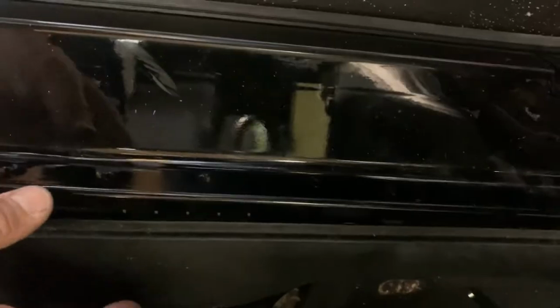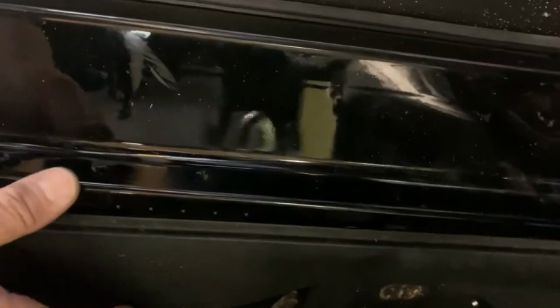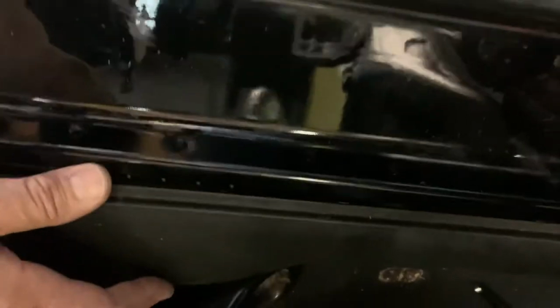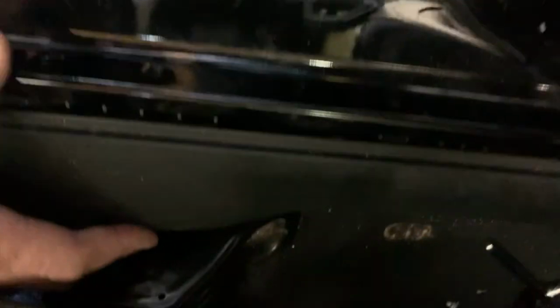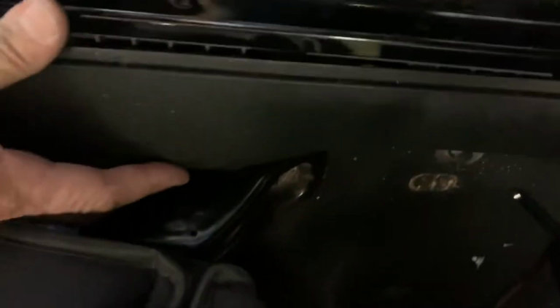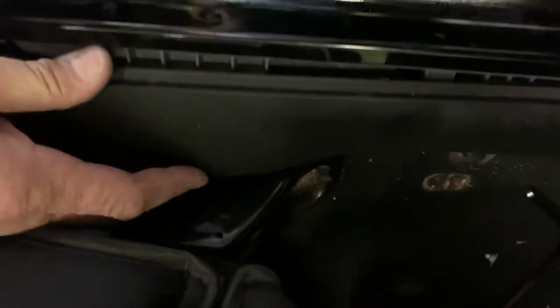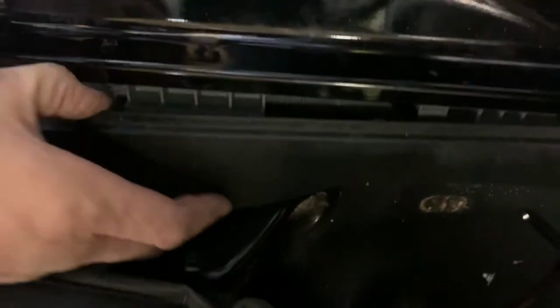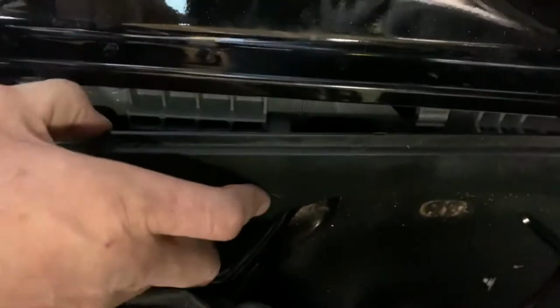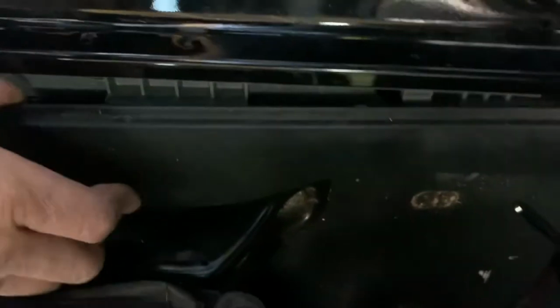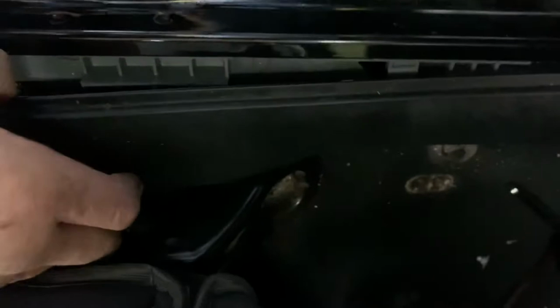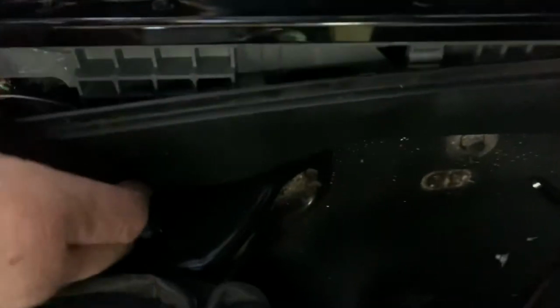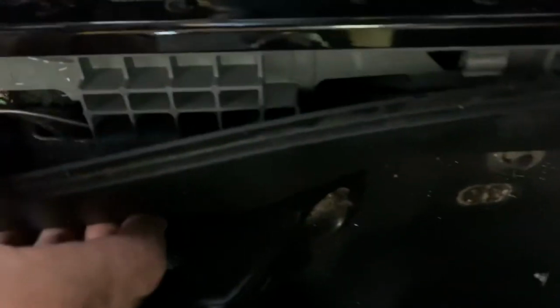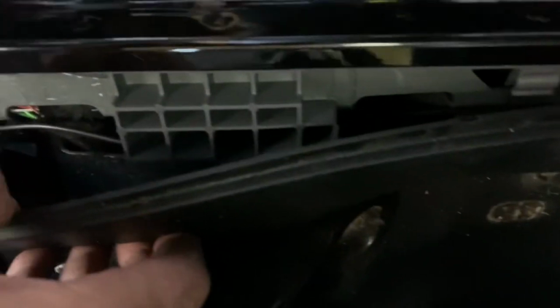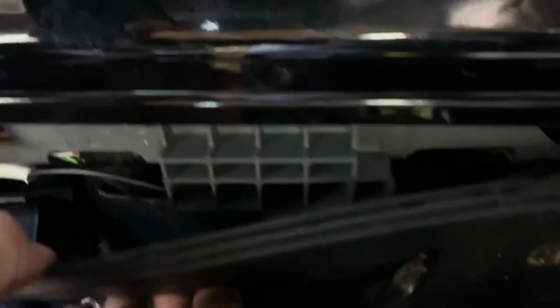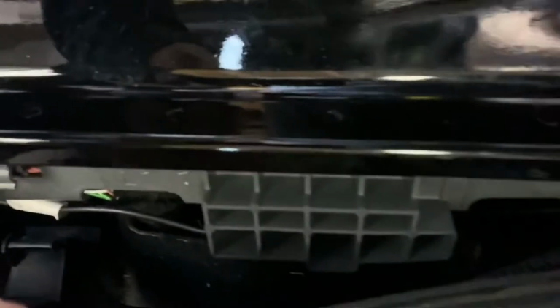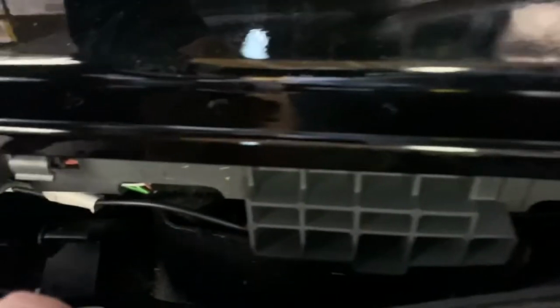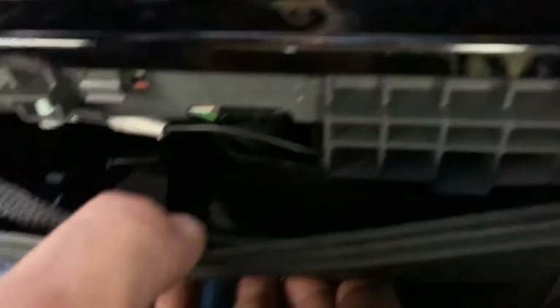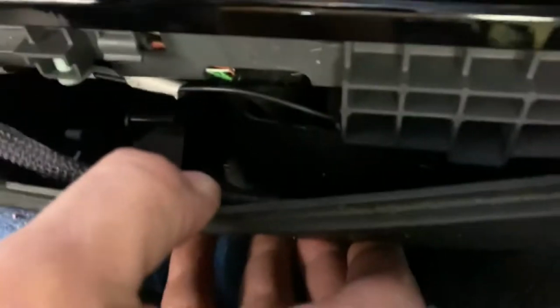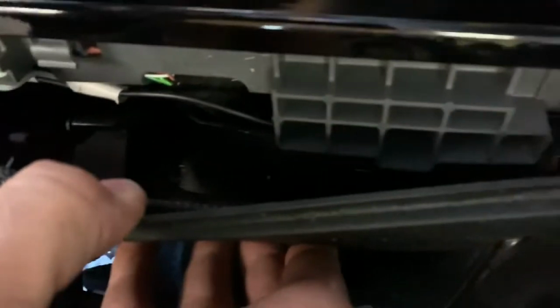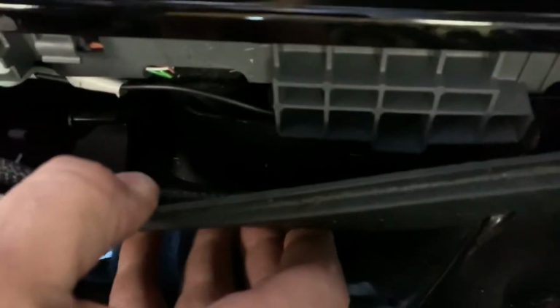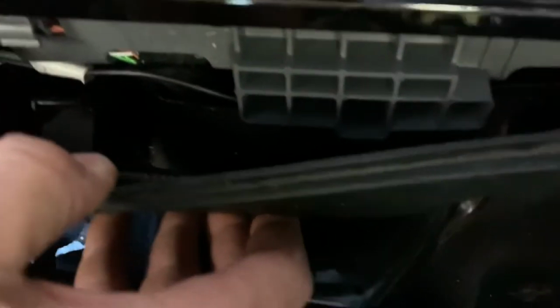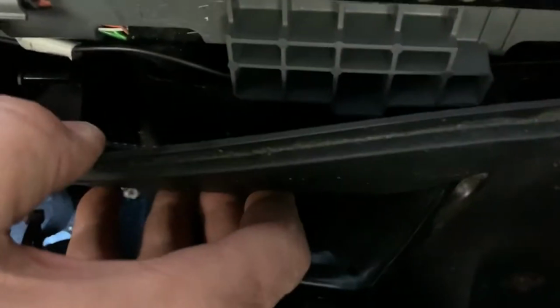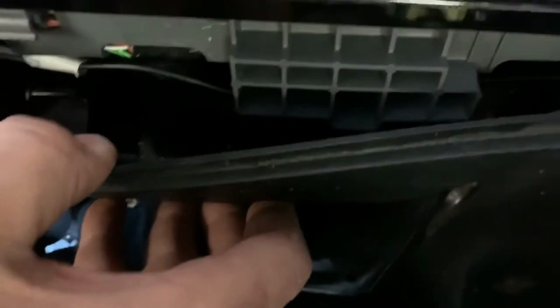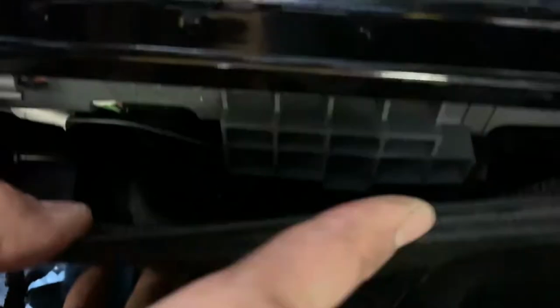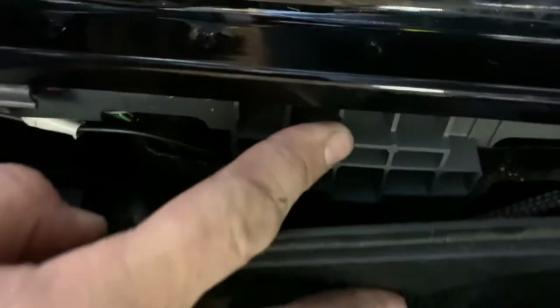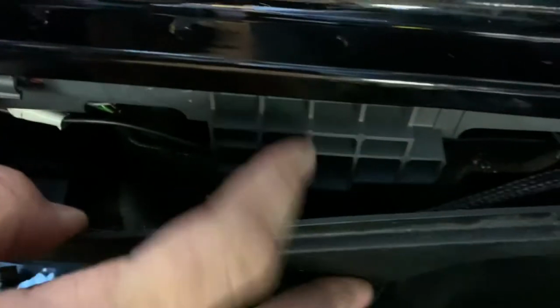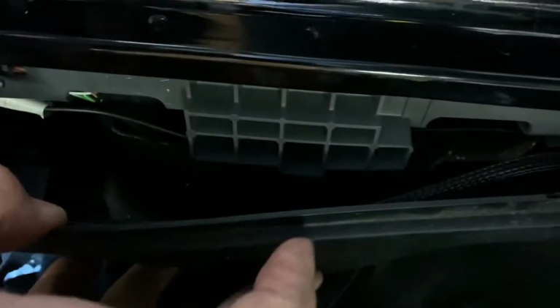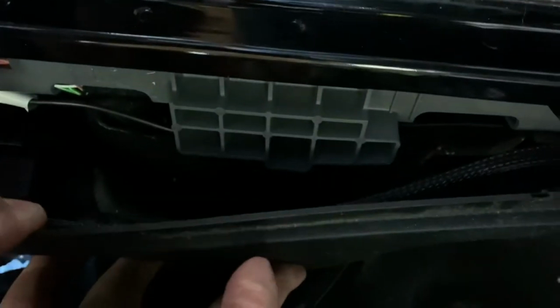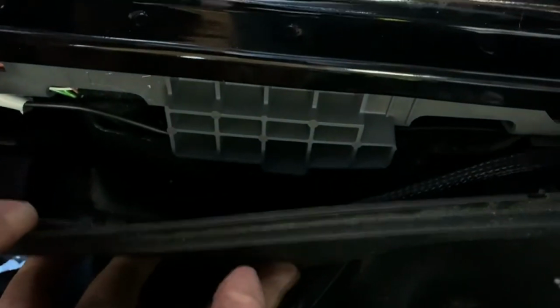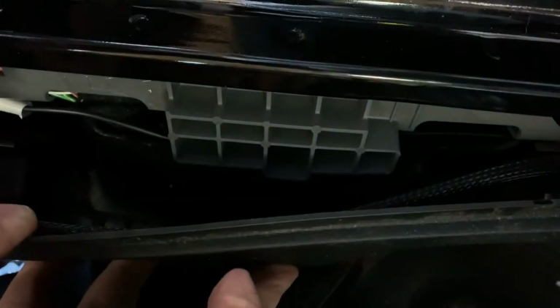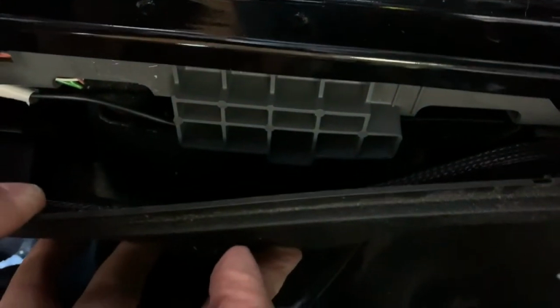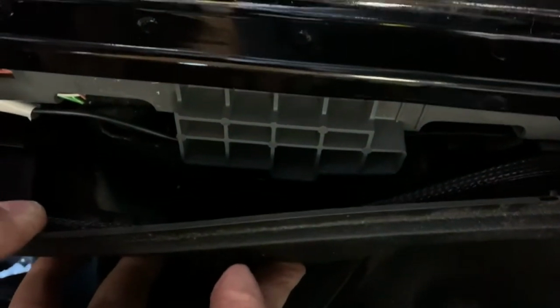So one thing when you fix your wires: there's a track in here. You can't be on top of this track, otherwise the trim won't snap back on.